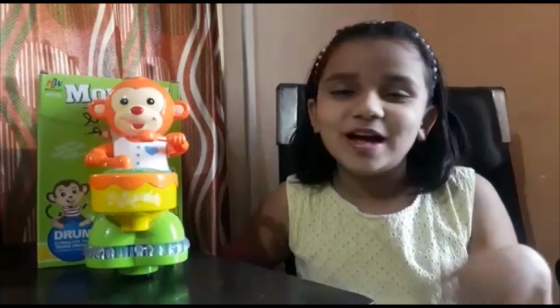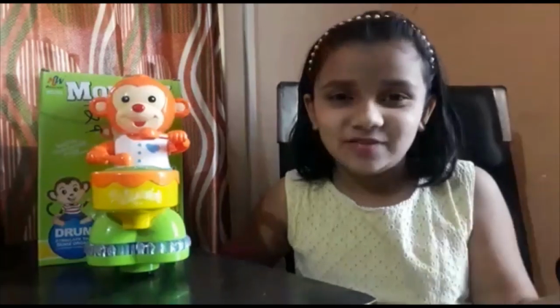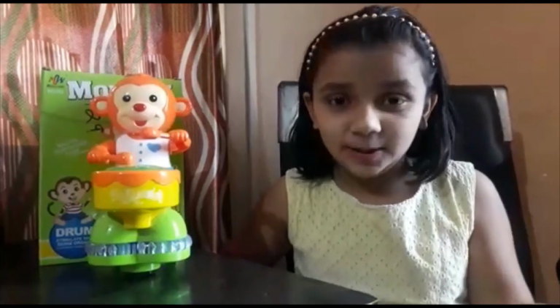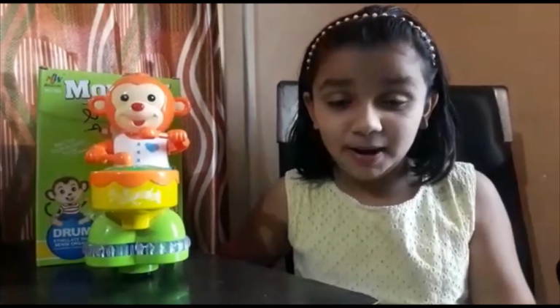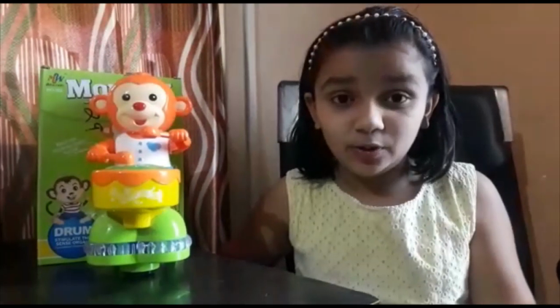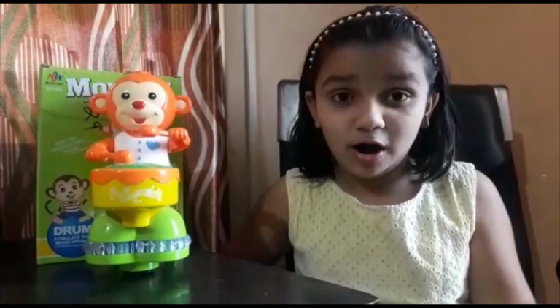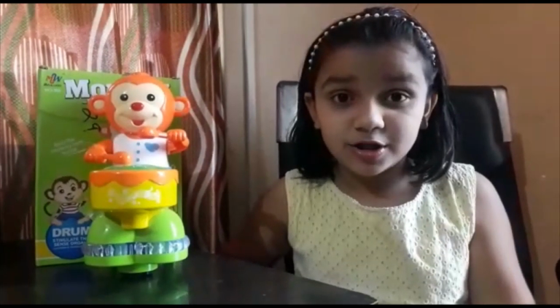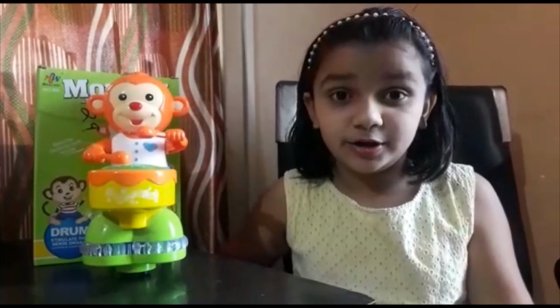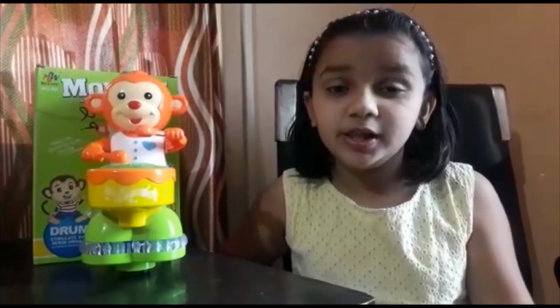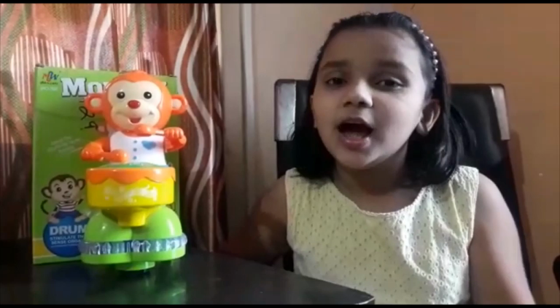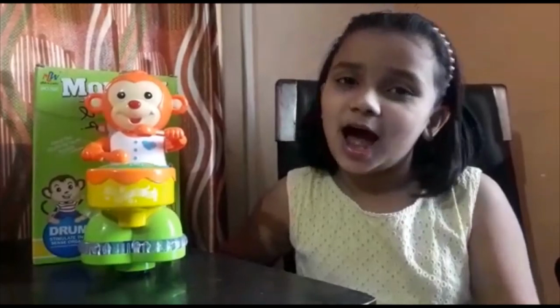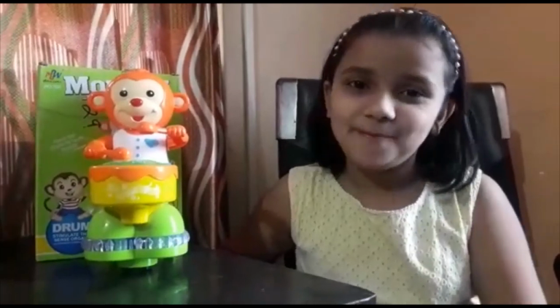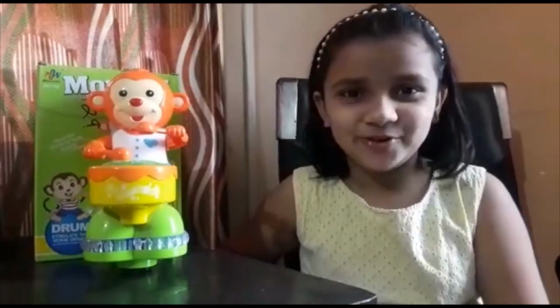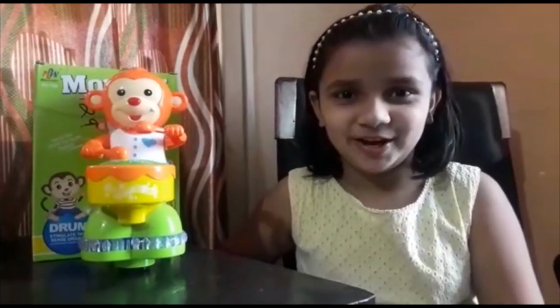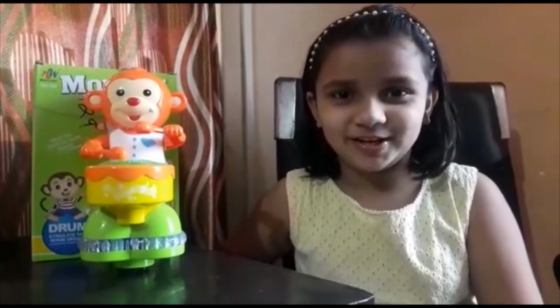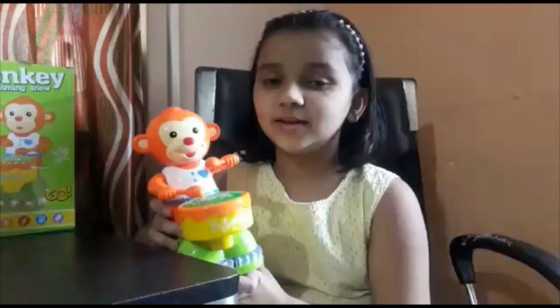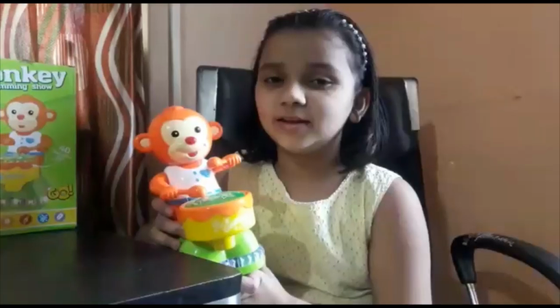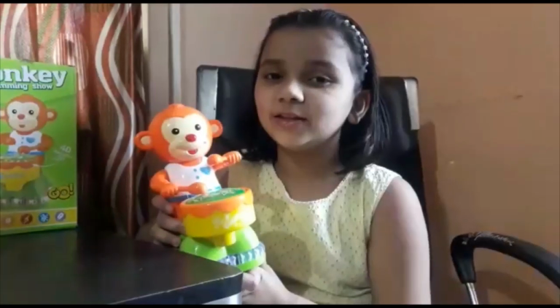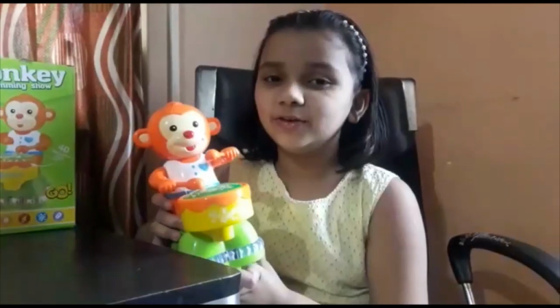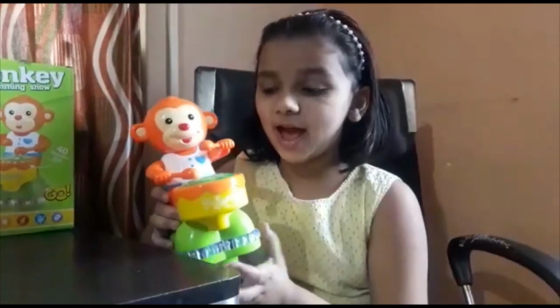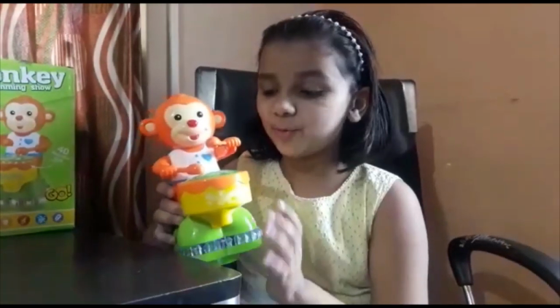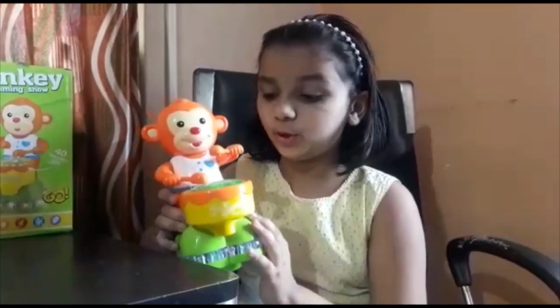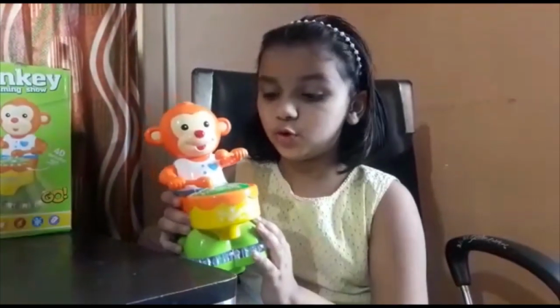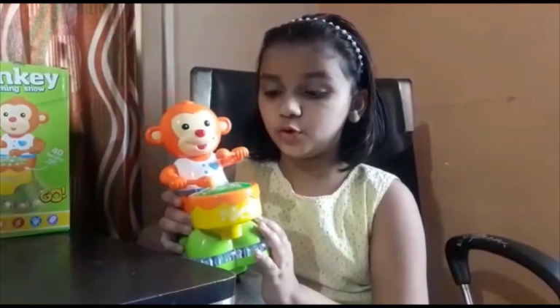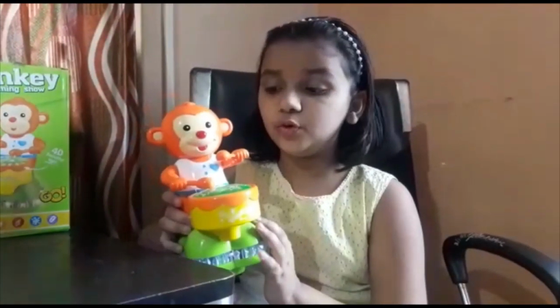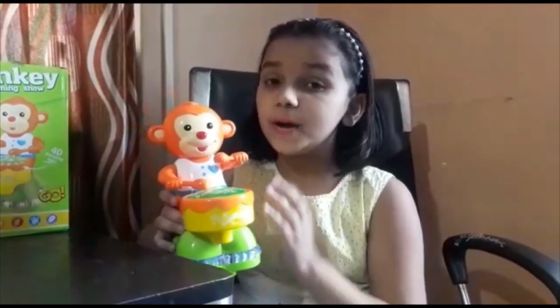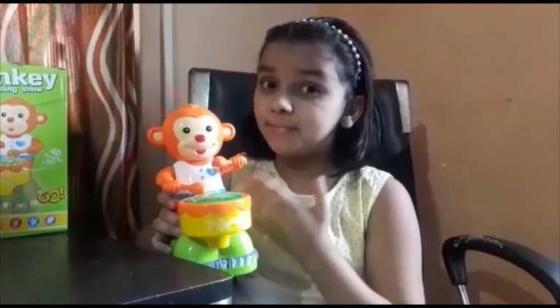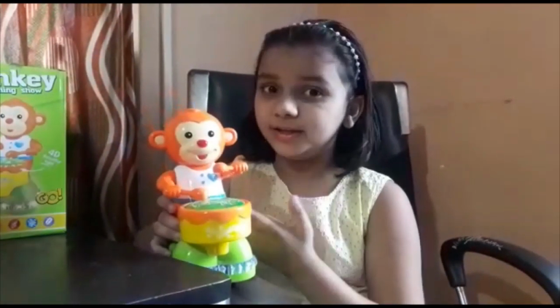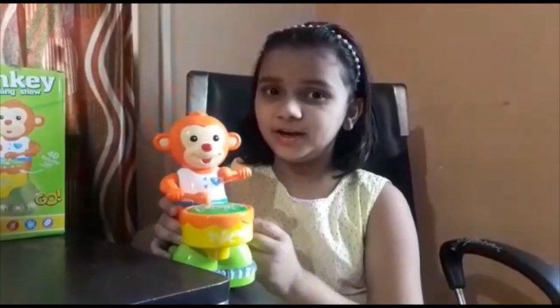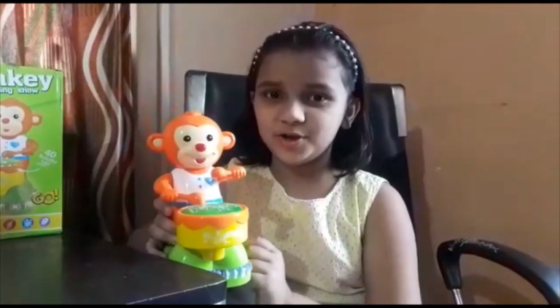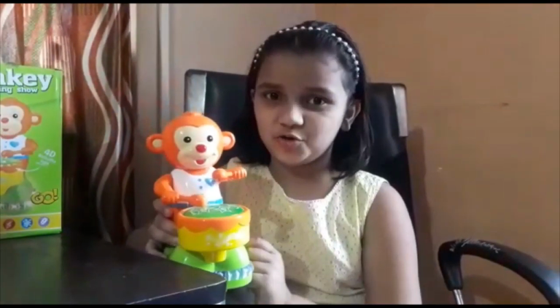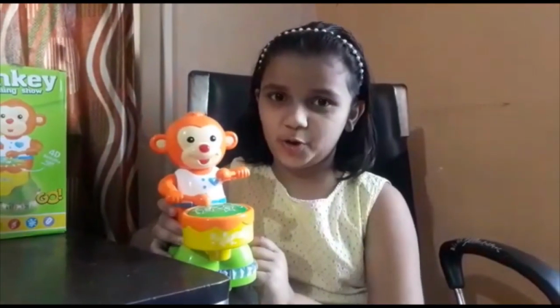Welcome back to our channel. I am Priya. Today I am going to show a monkey running show toy.